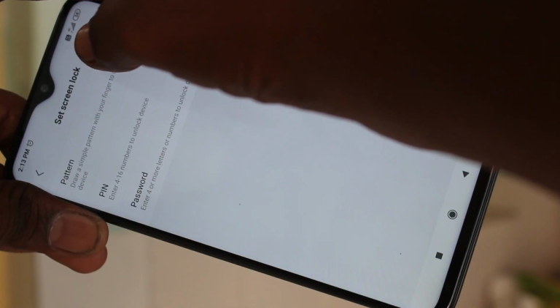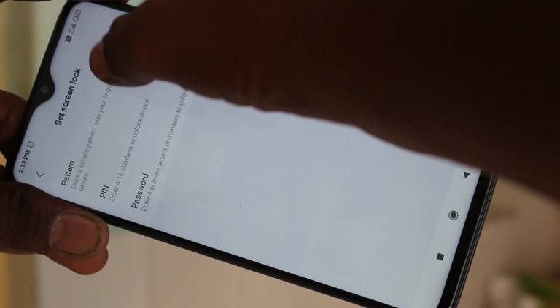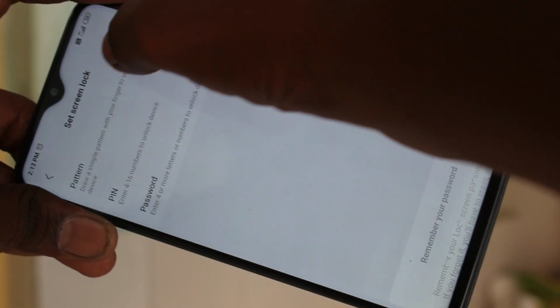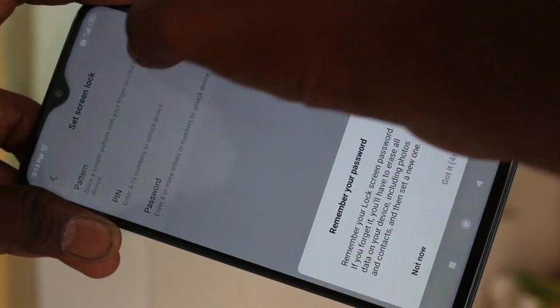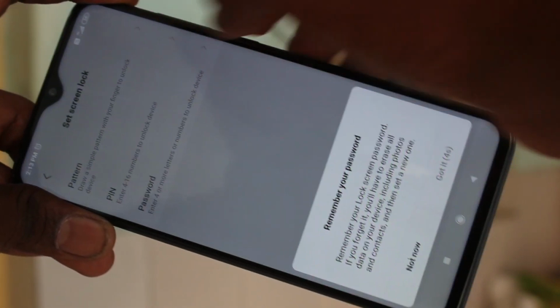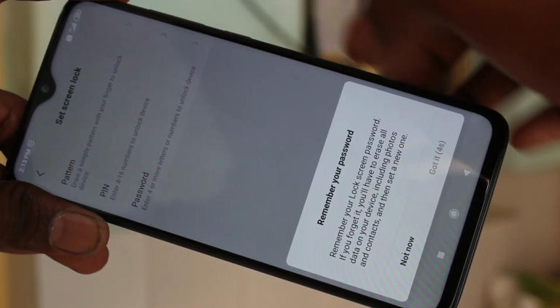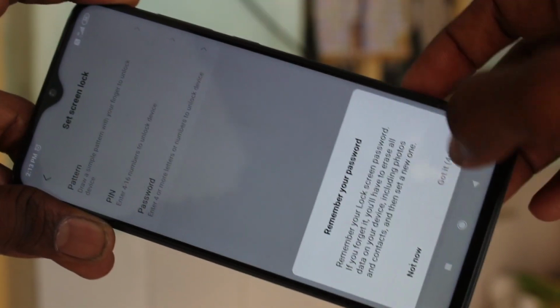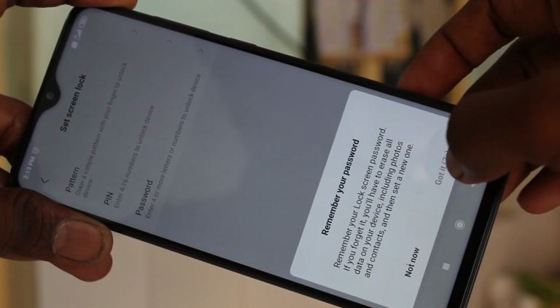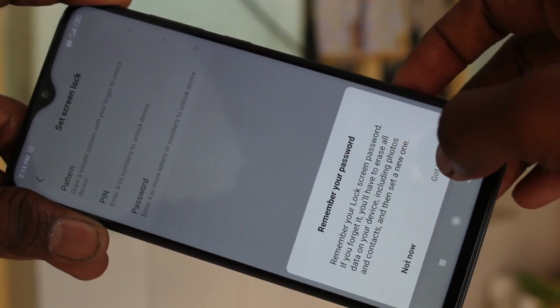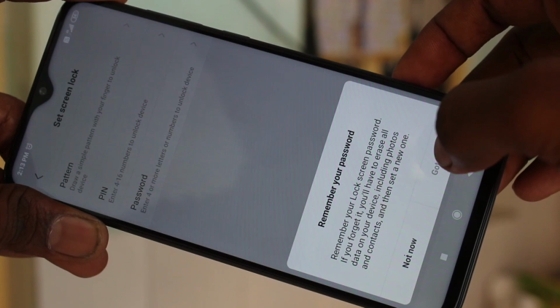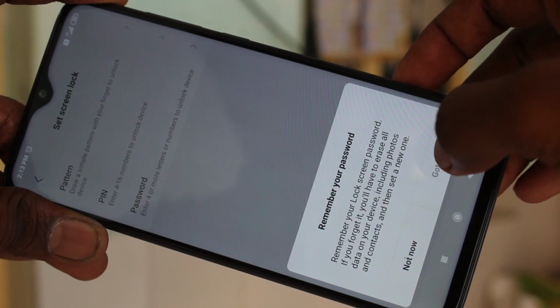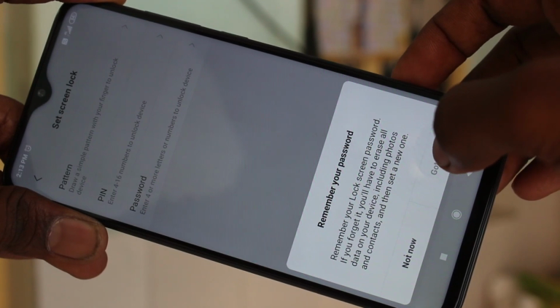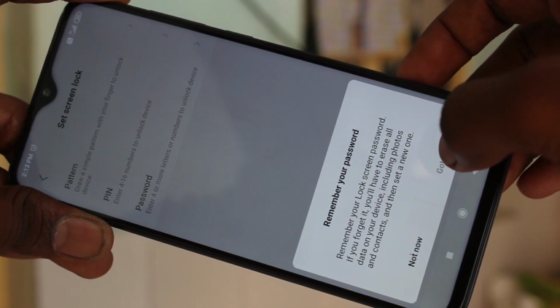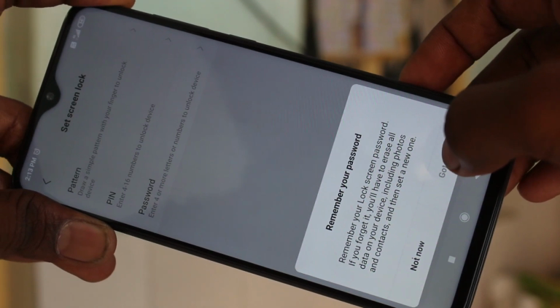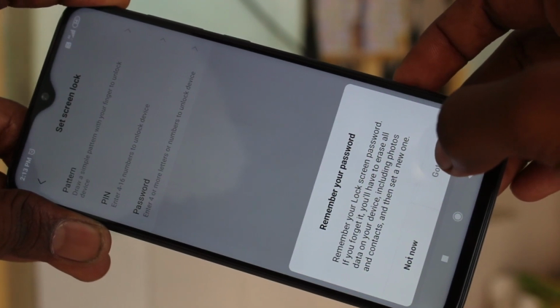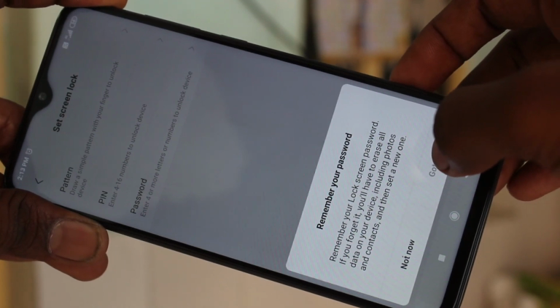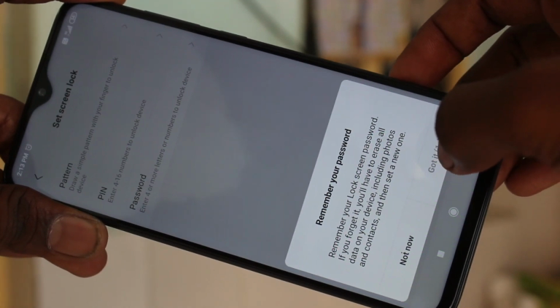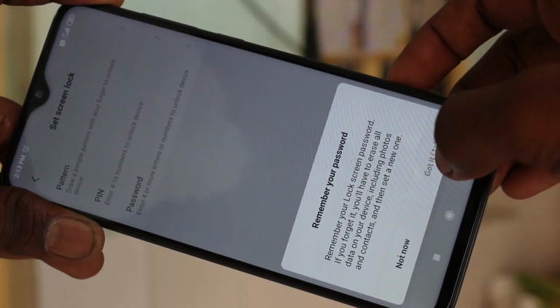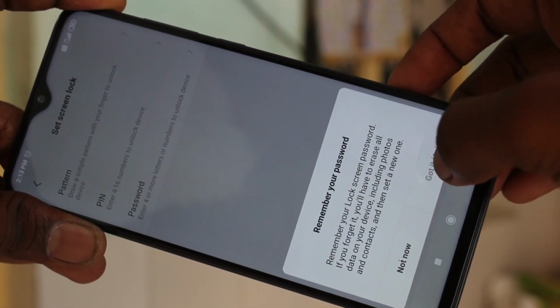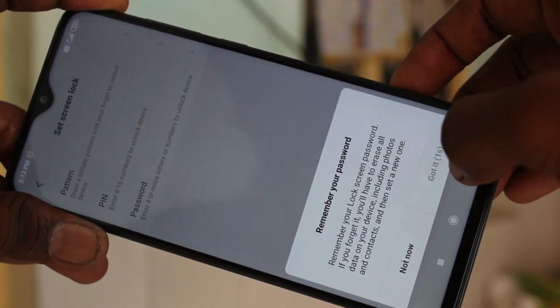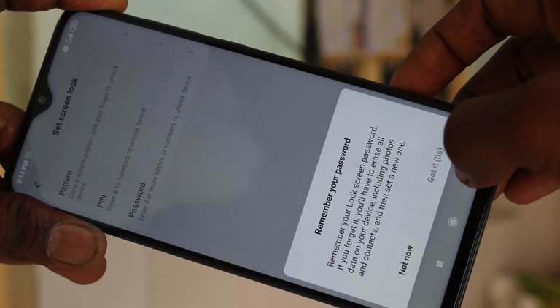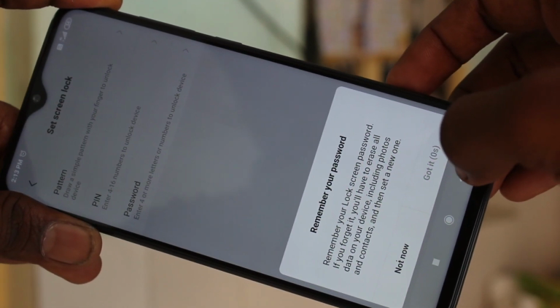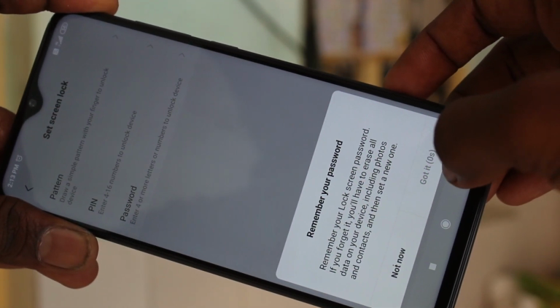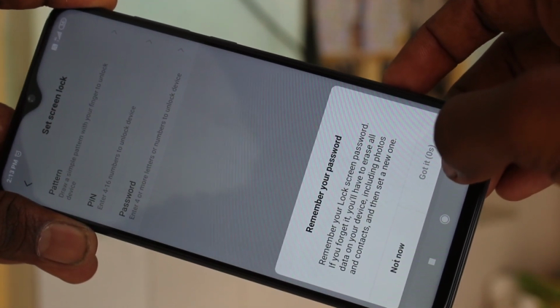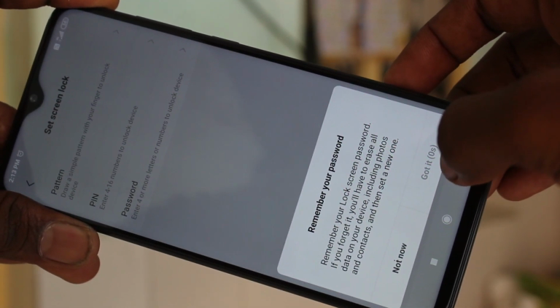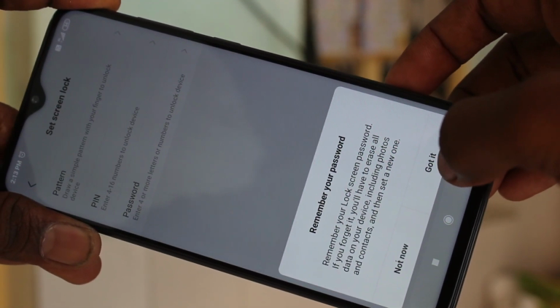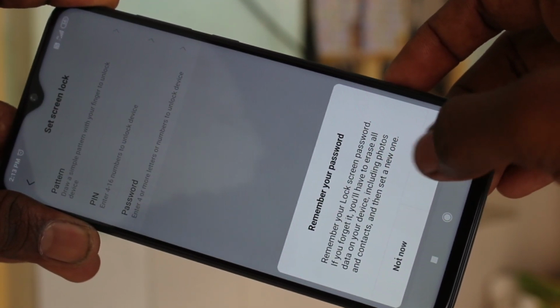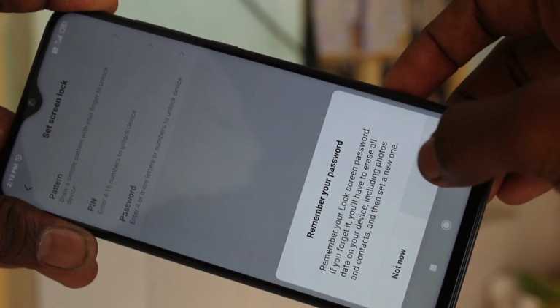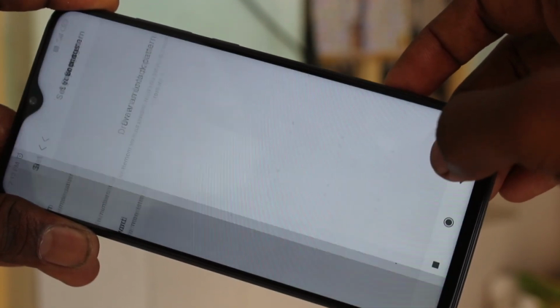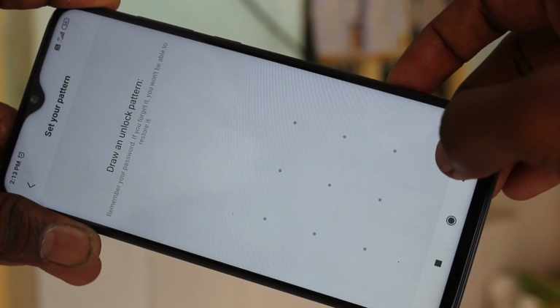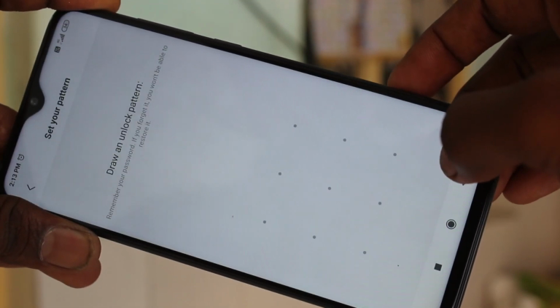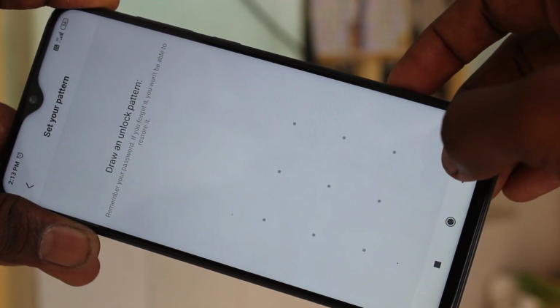Select the pattern option. Wait for a few seconds and read the instructions. Click on Got It.